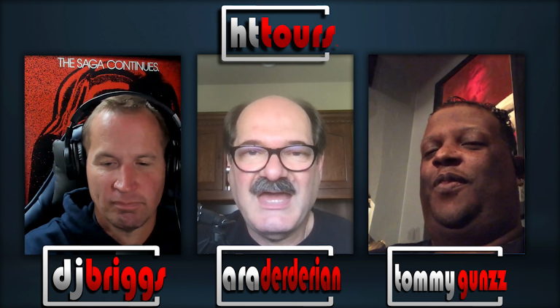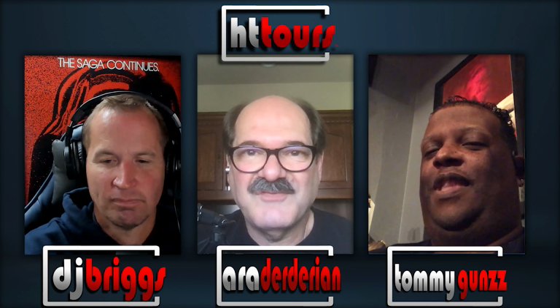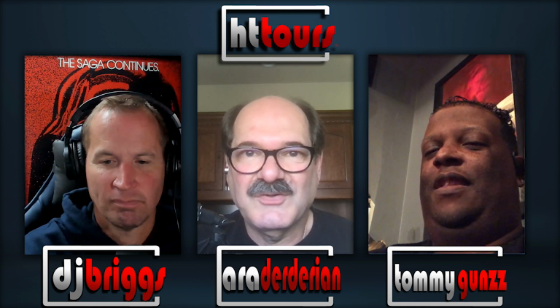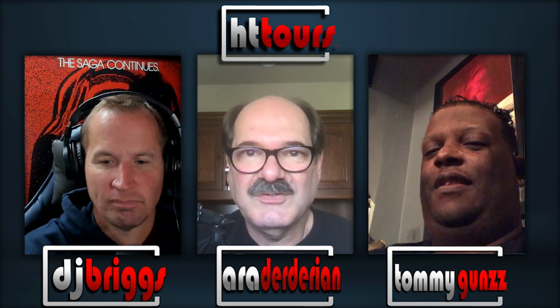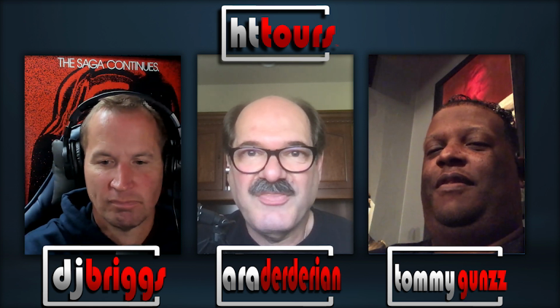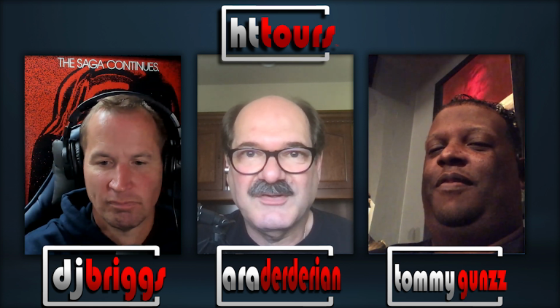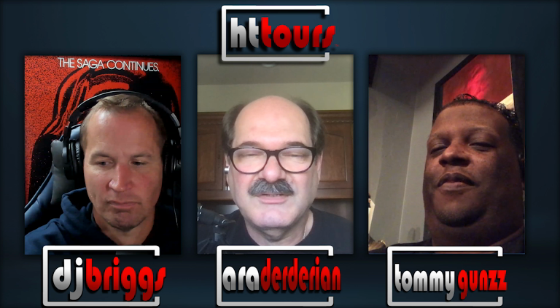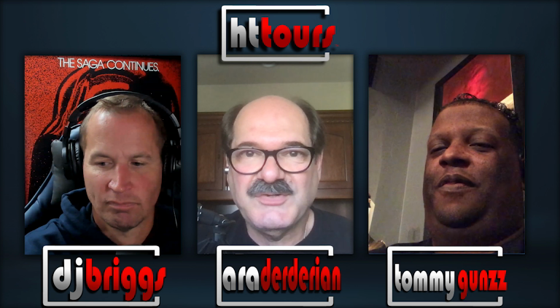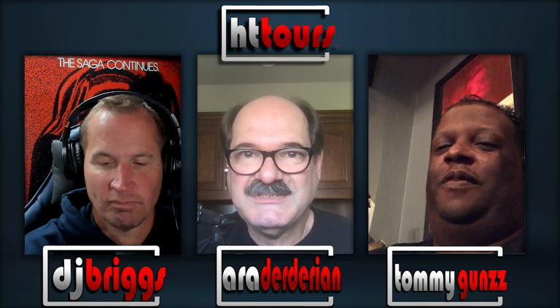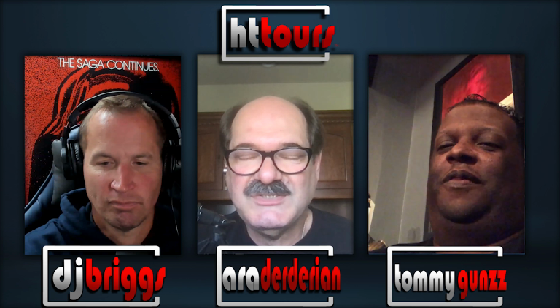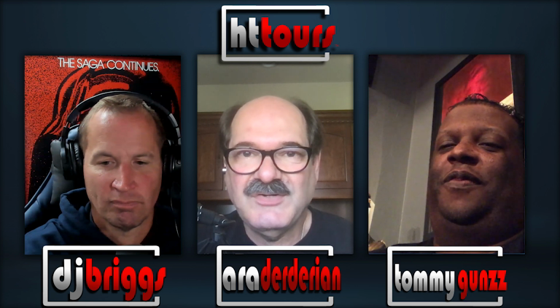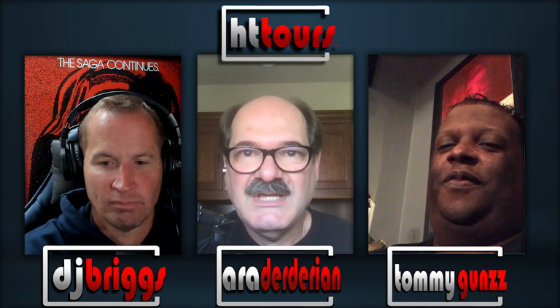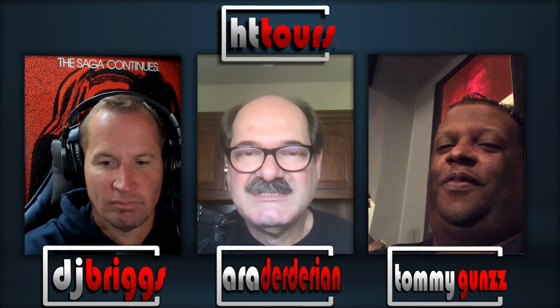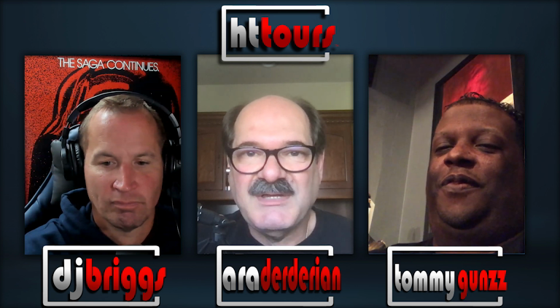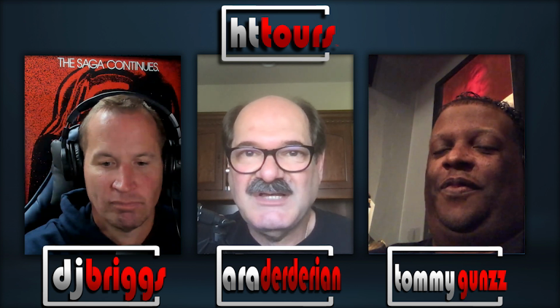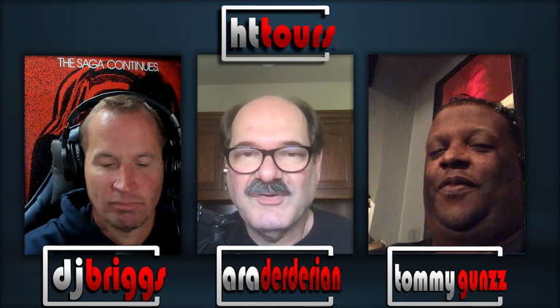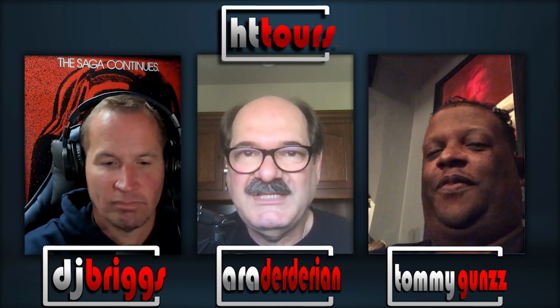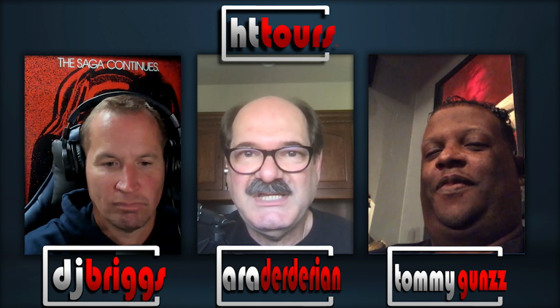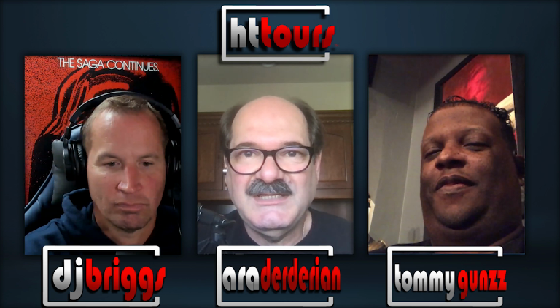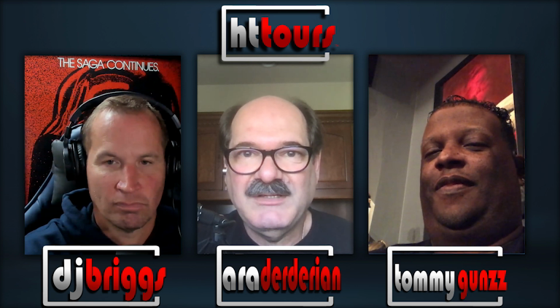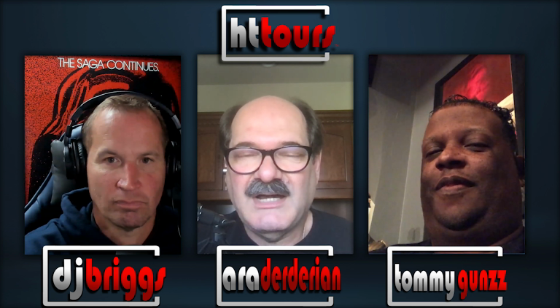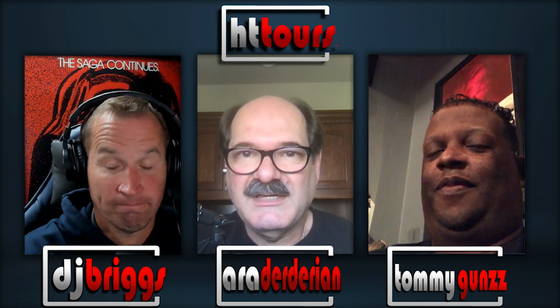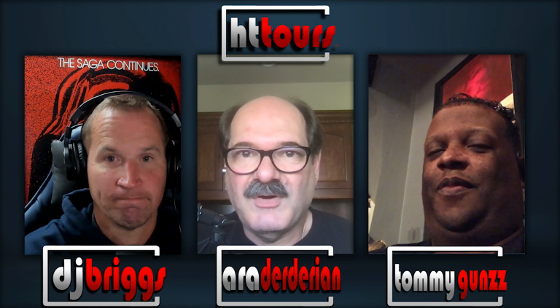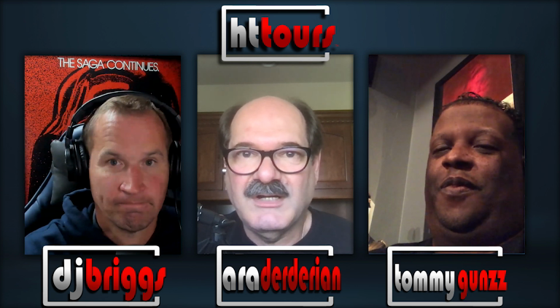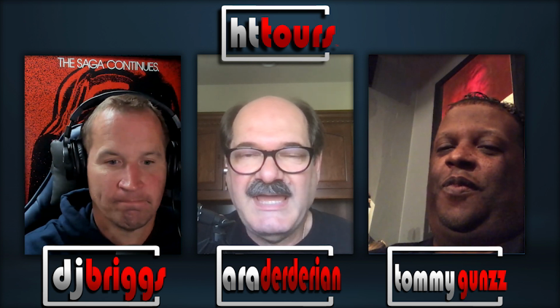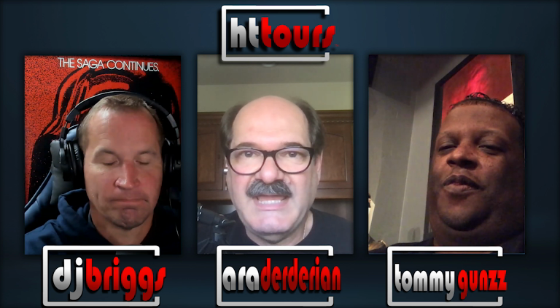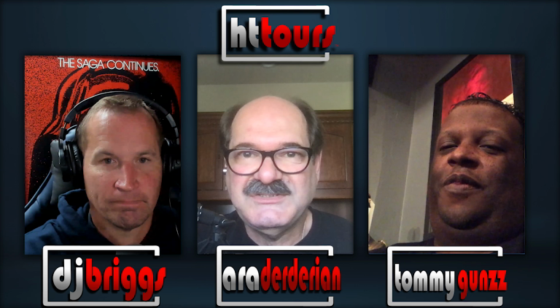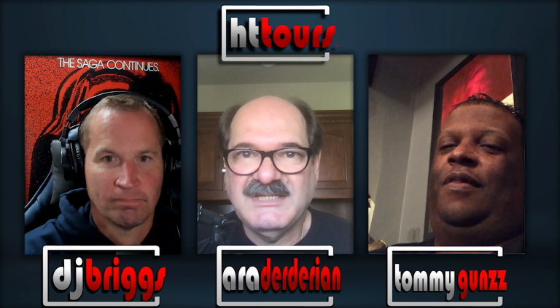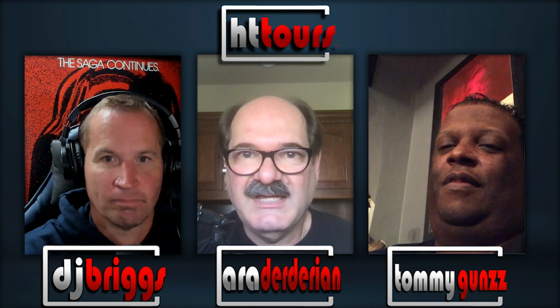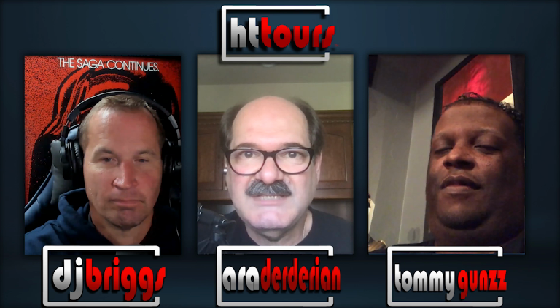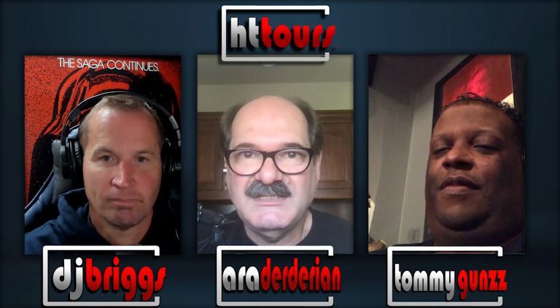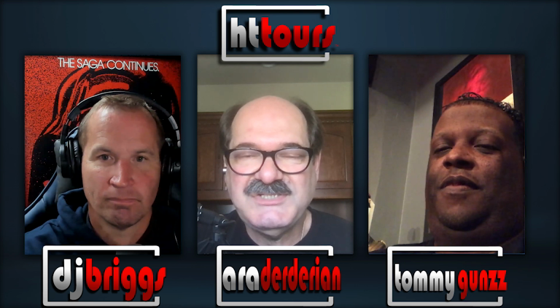Tommy, thank you so much for being with us. If you'd like to have your theater showcased on our show, send myself or DJ an email — I am Ara at HTGuys.